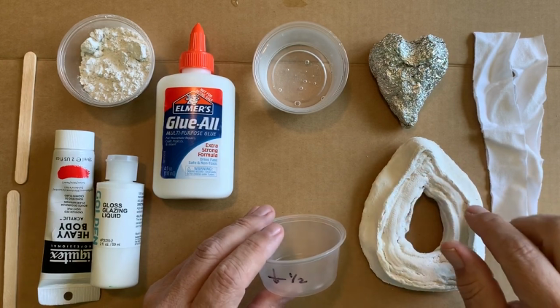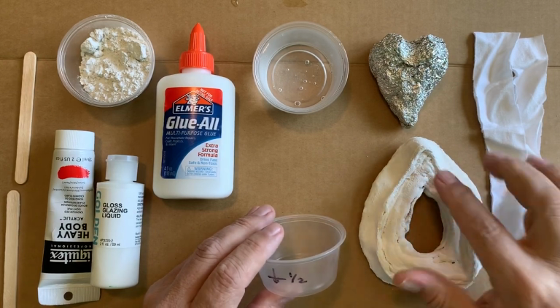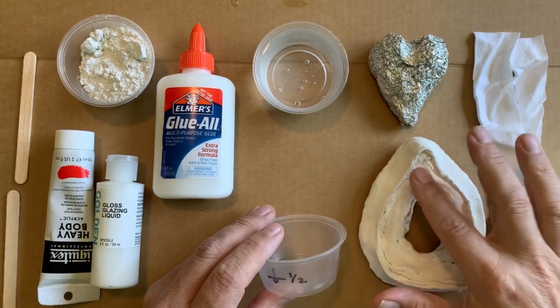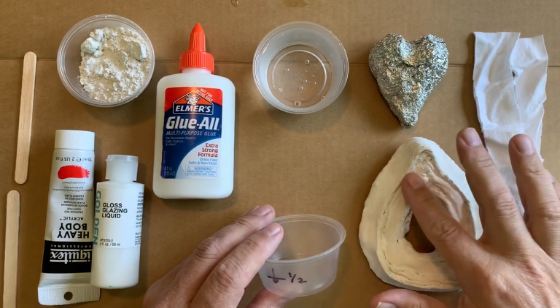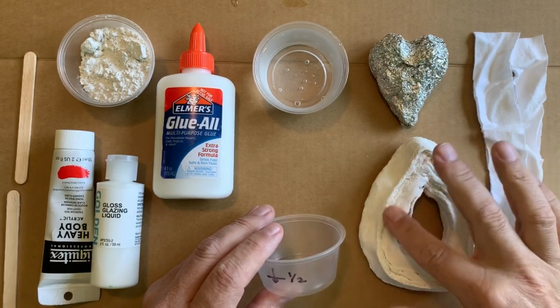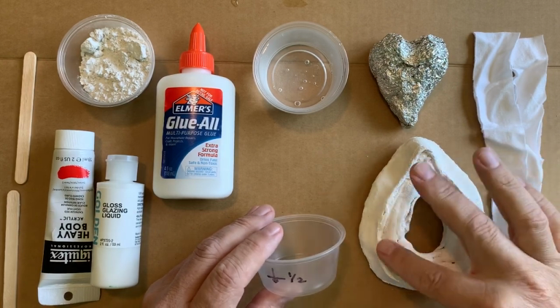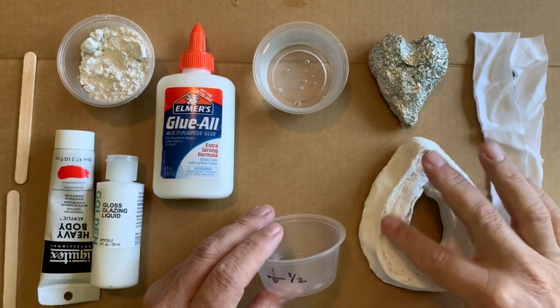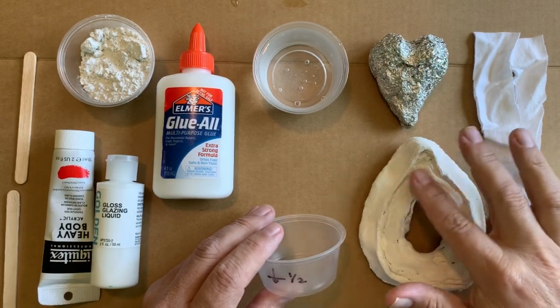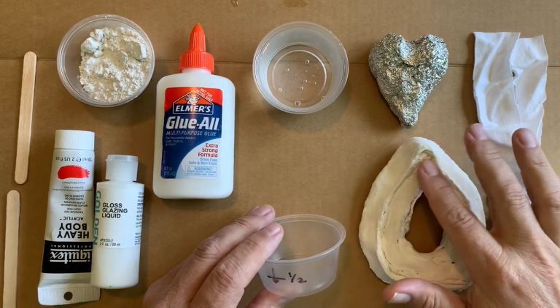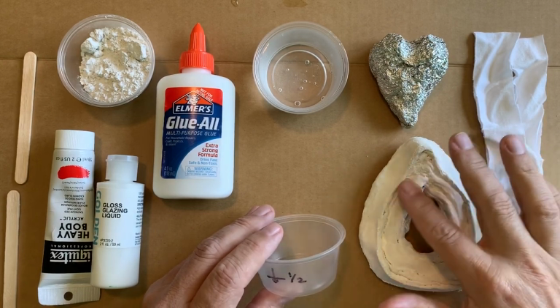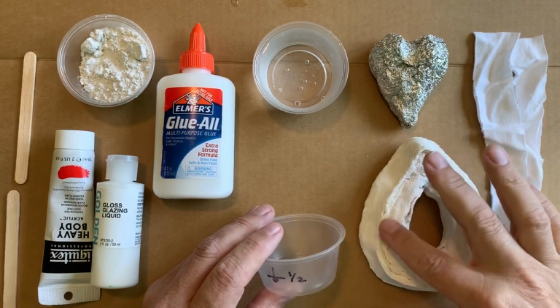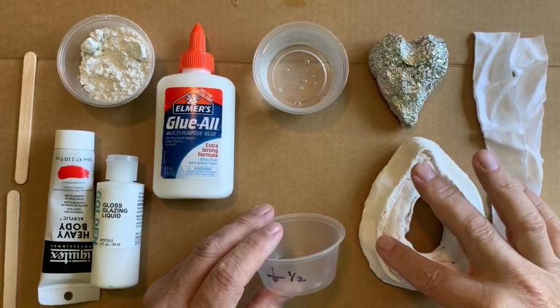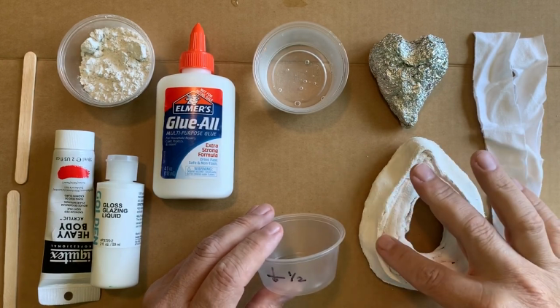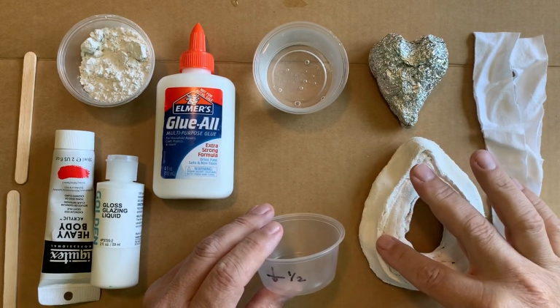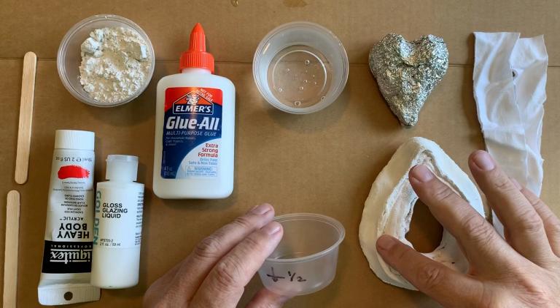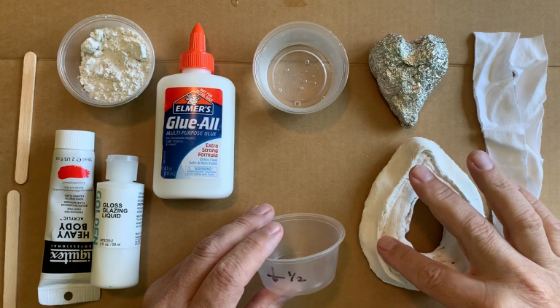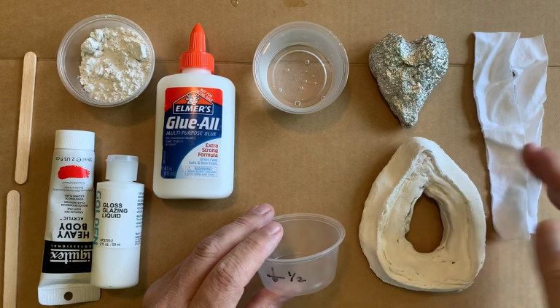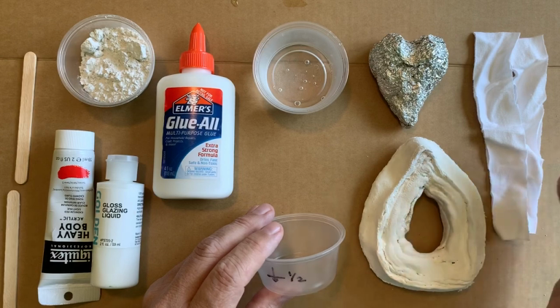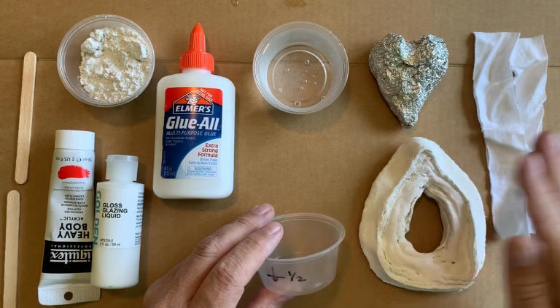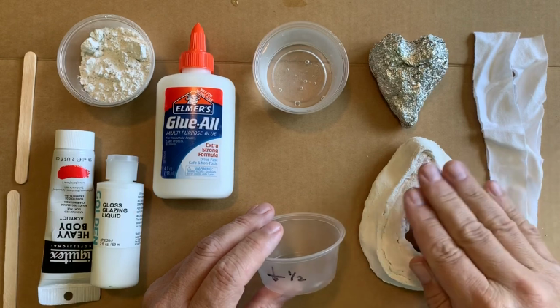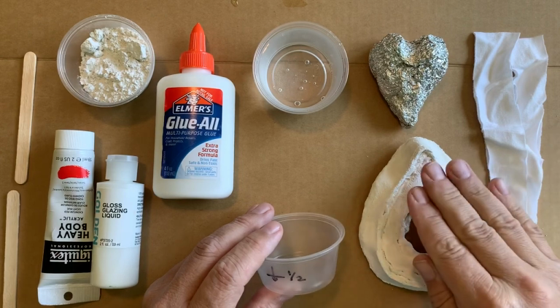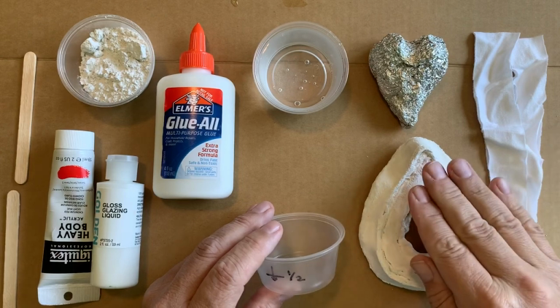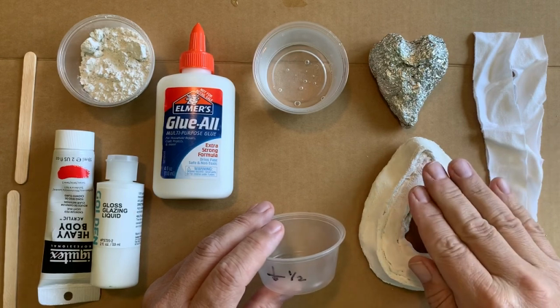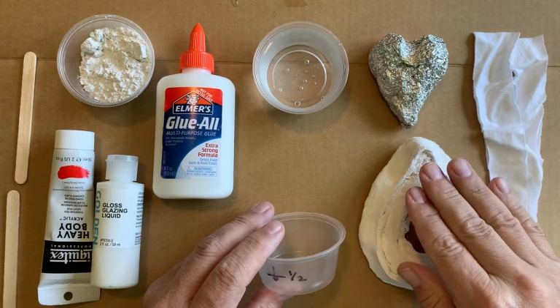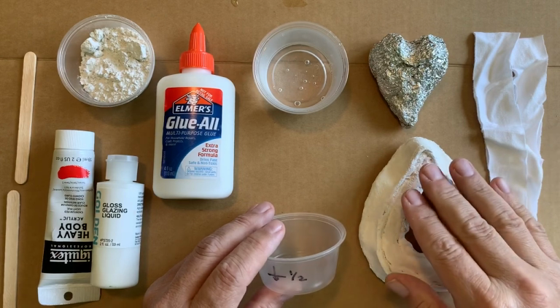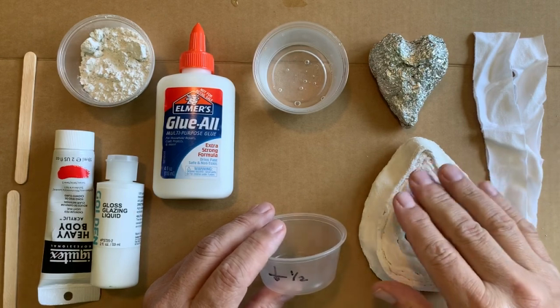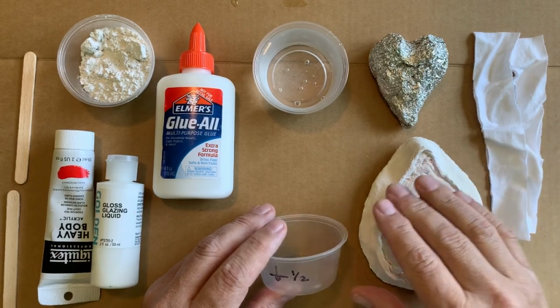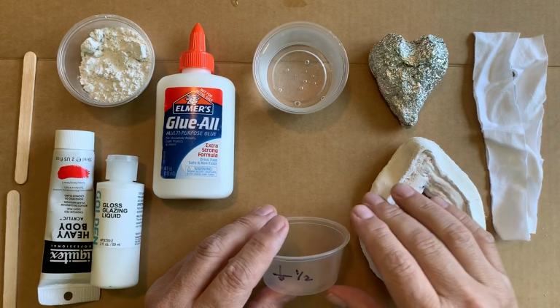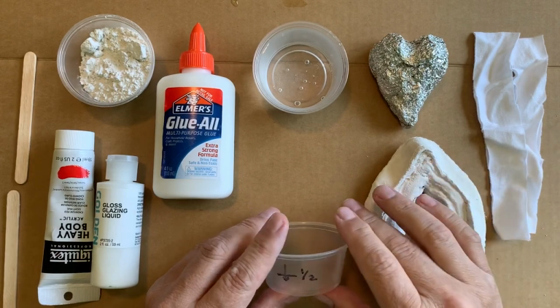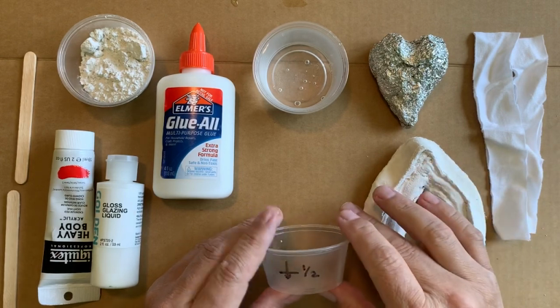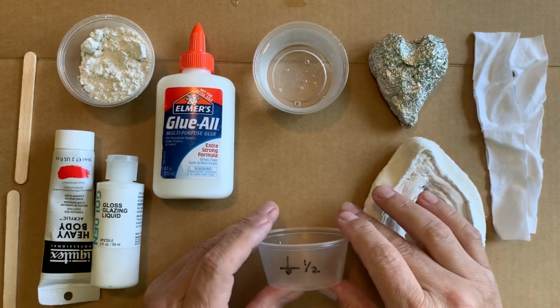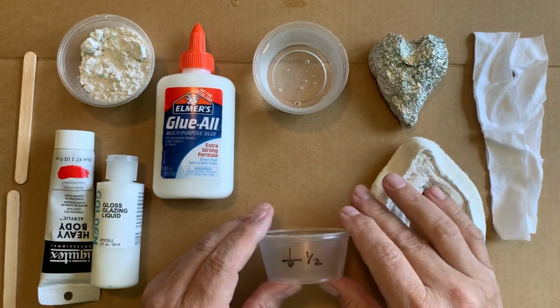It's a good idea to make the older plaster a little damp before you put on new plaster, because sometimes it won't stick.